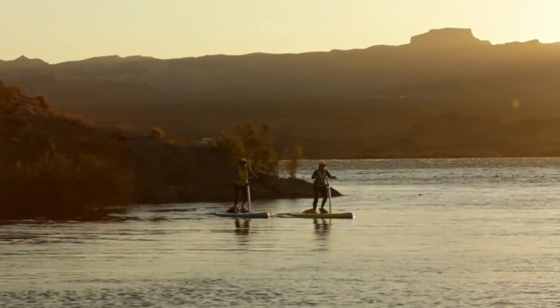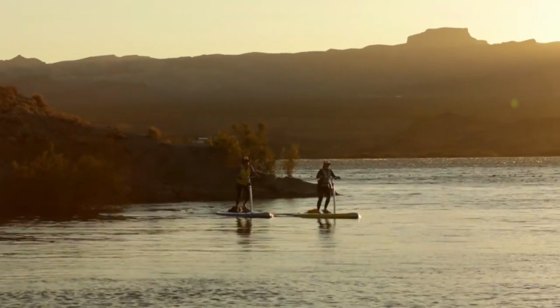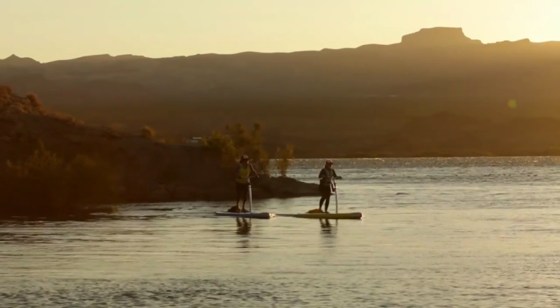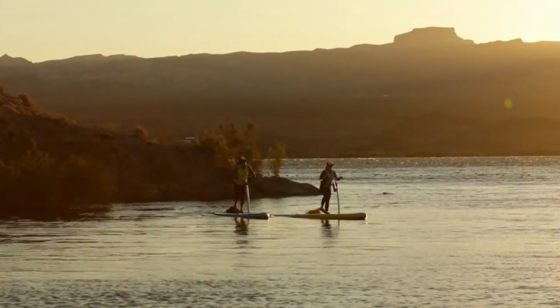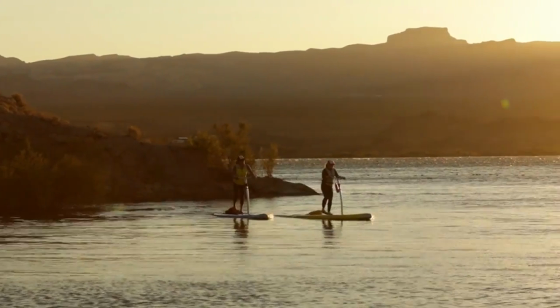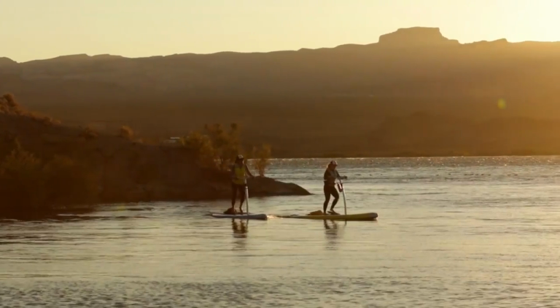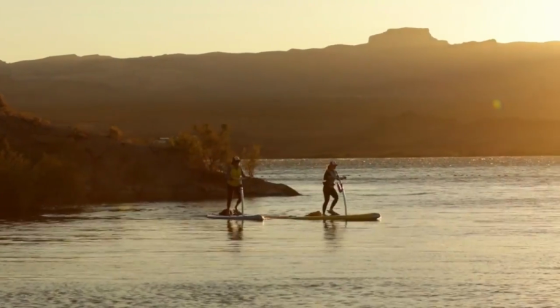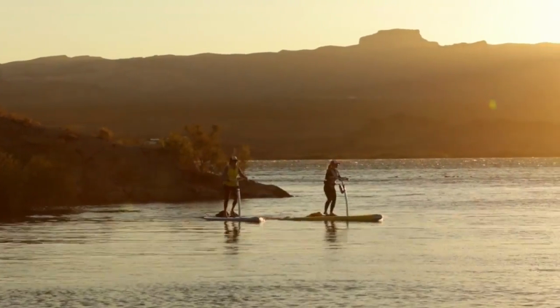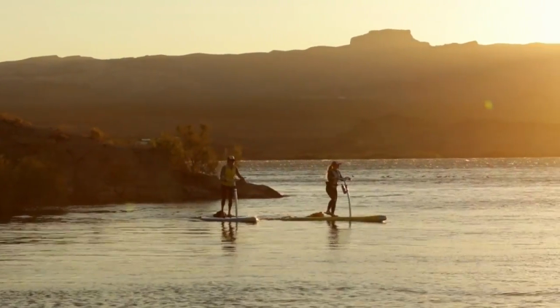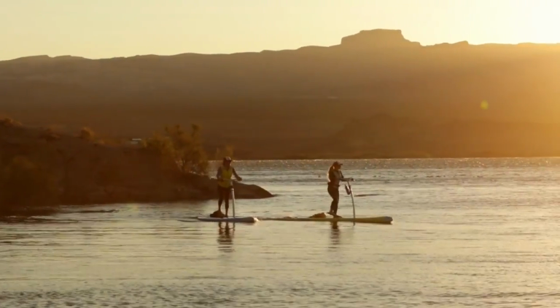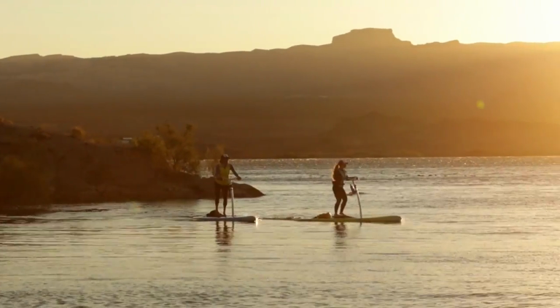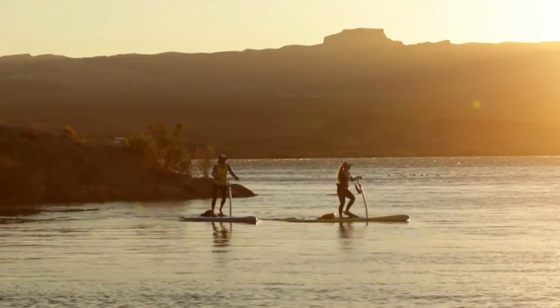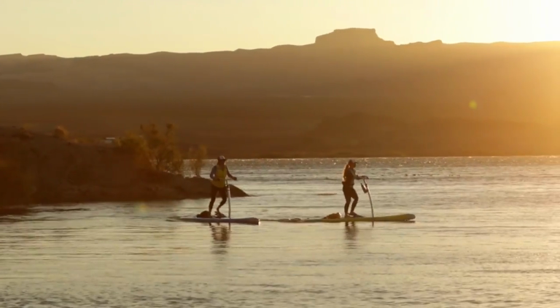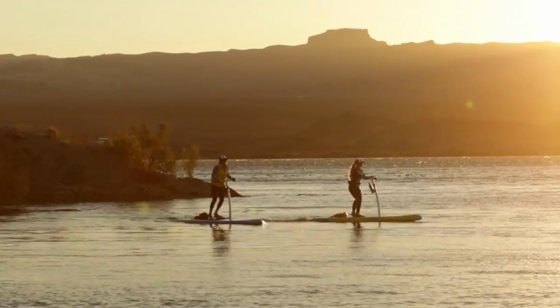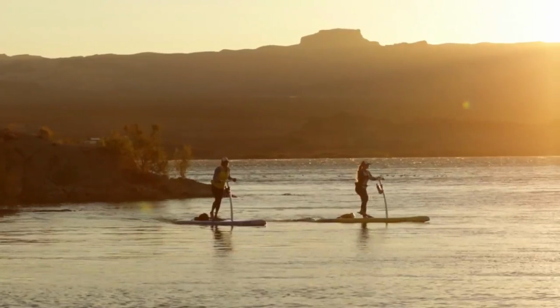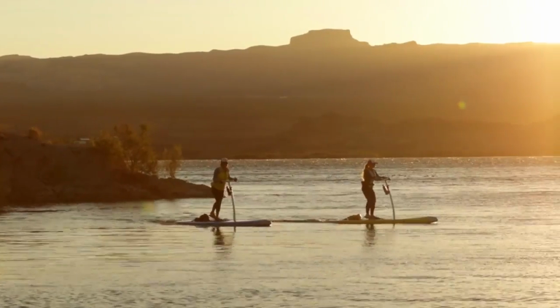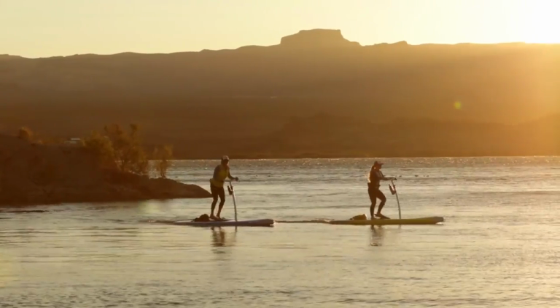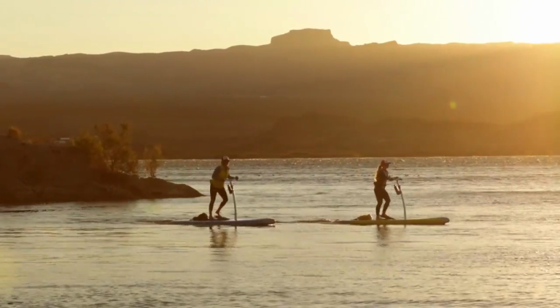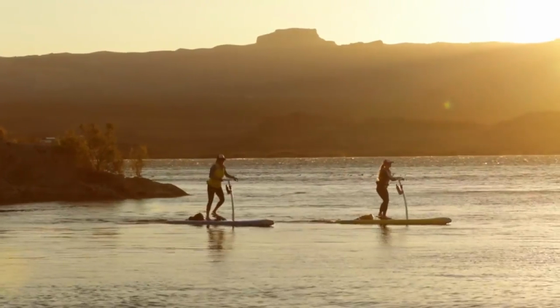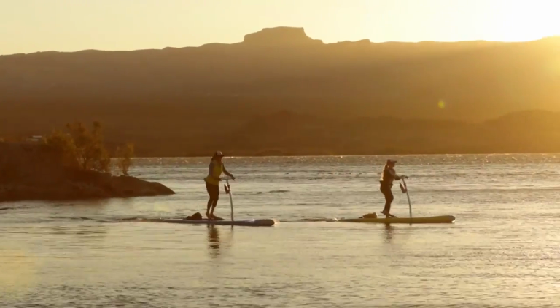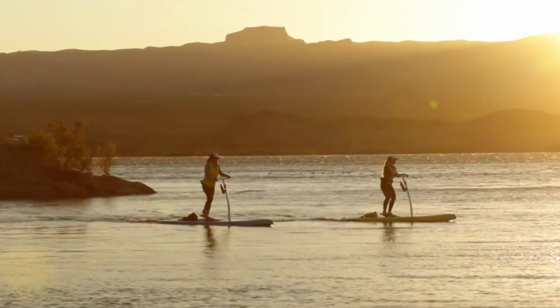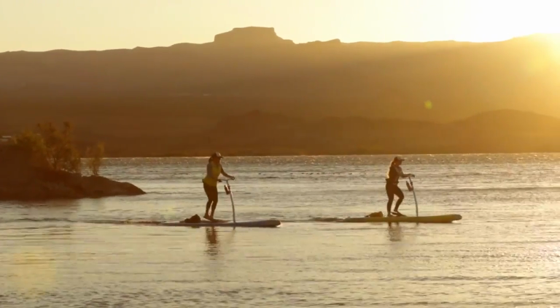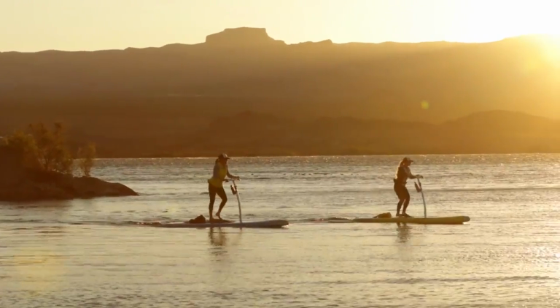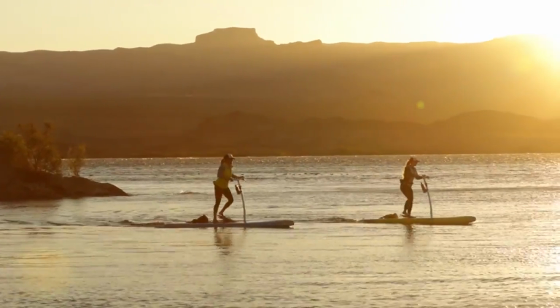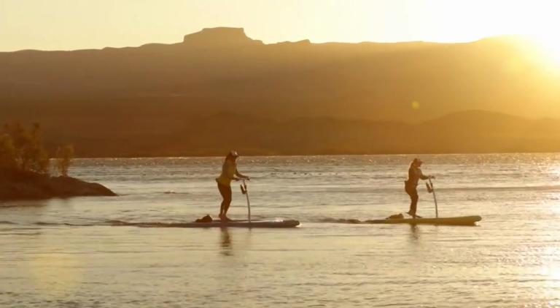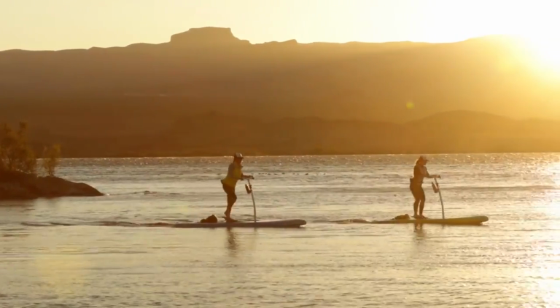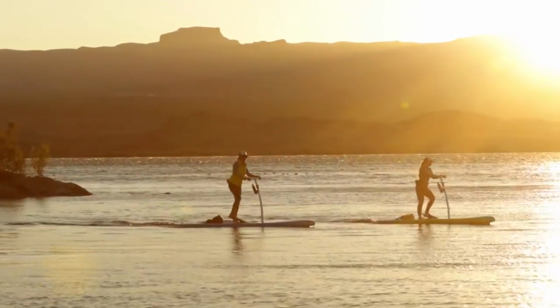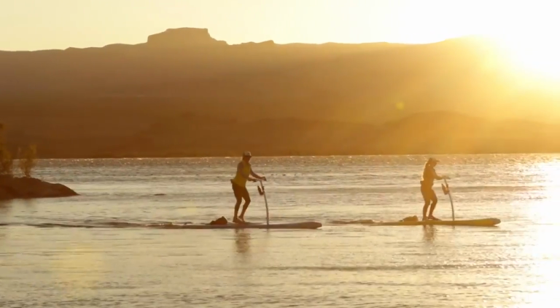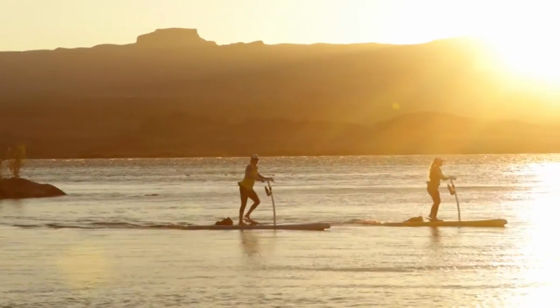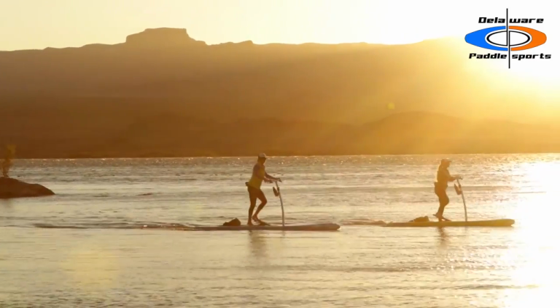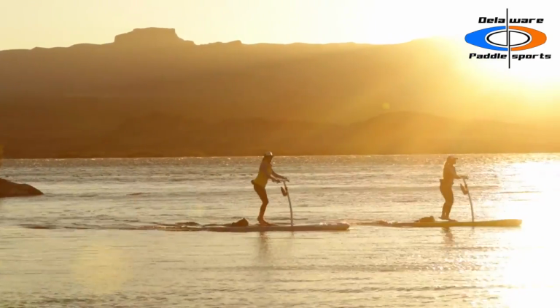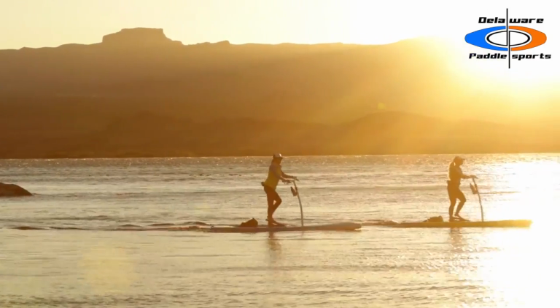Since 1950, Hobie has built the best rides. Our latest innovation, the Hobie Mirage Eclipse, takes stand-up to a whole new level.